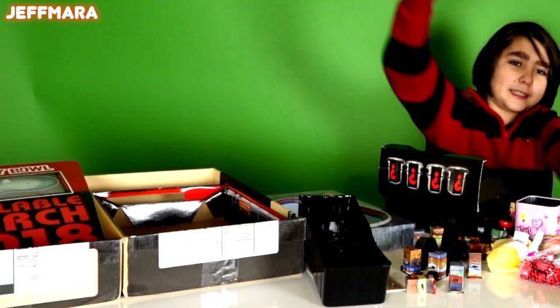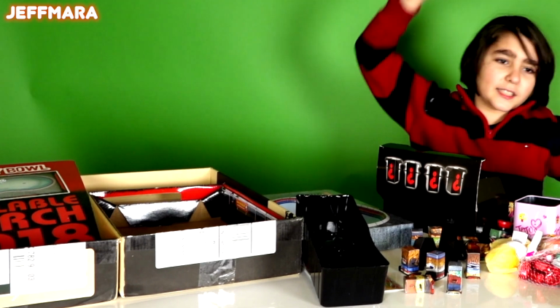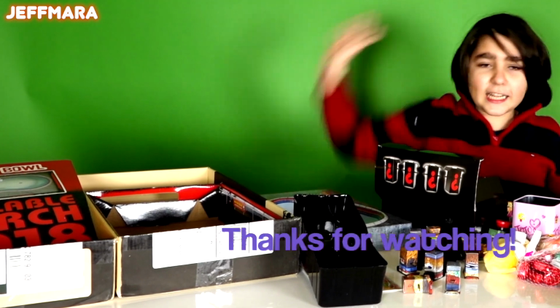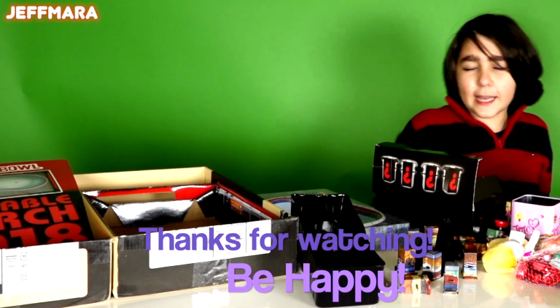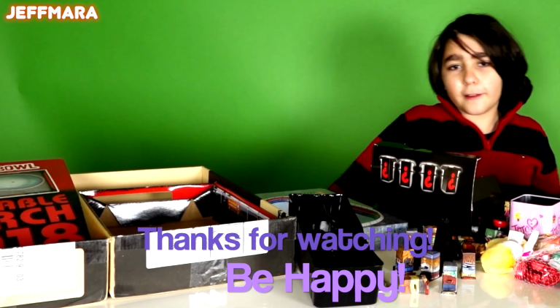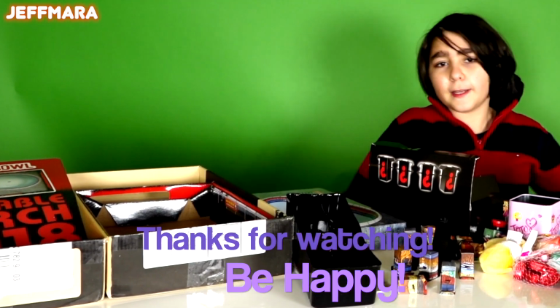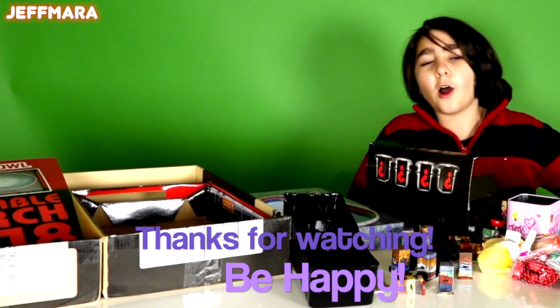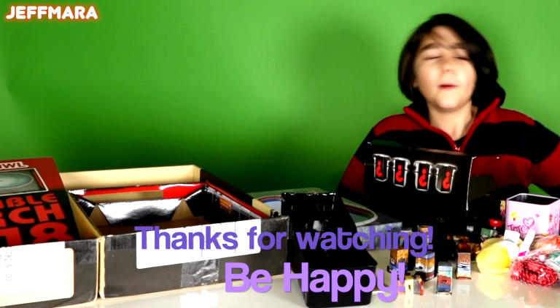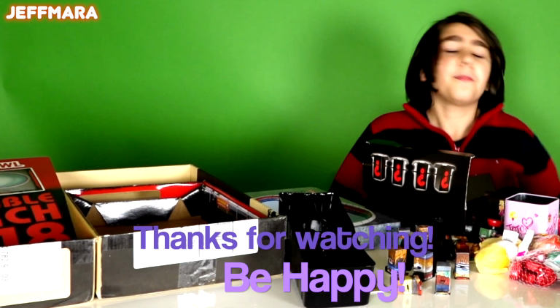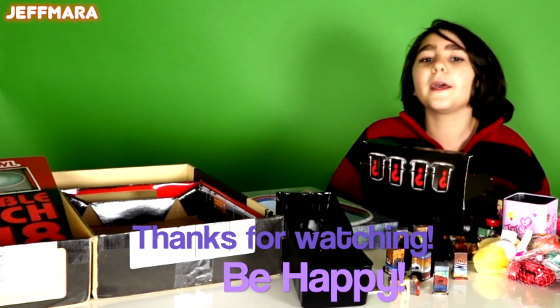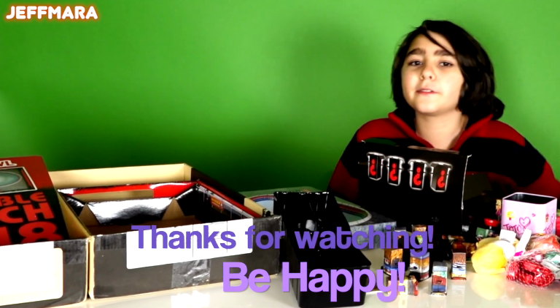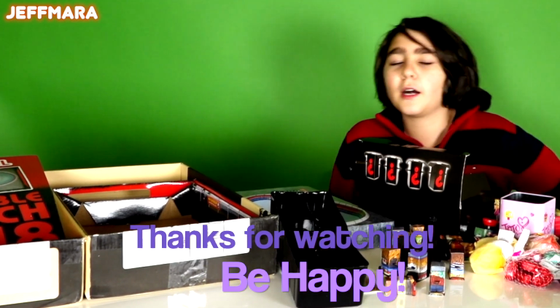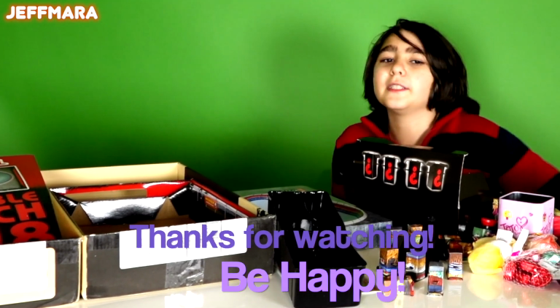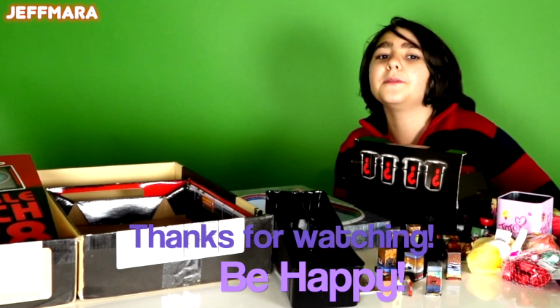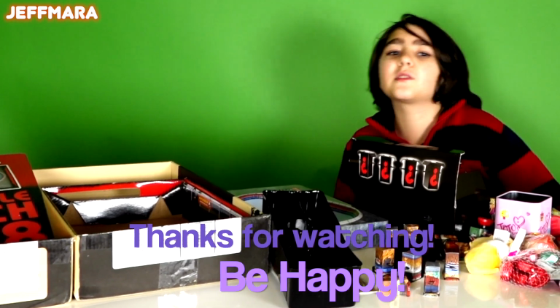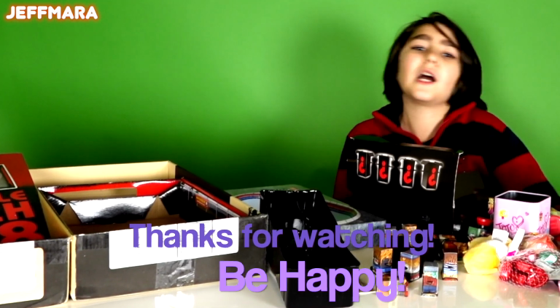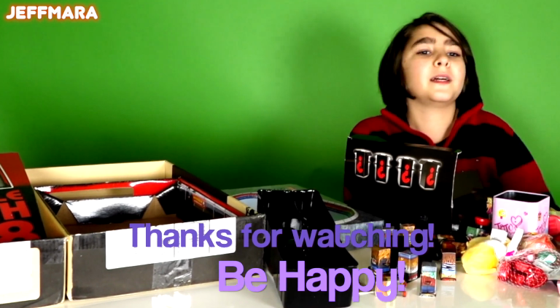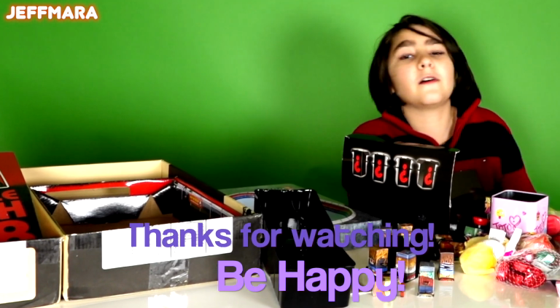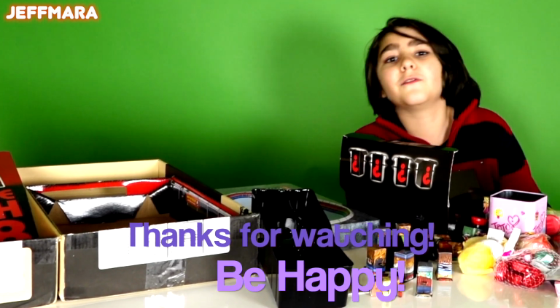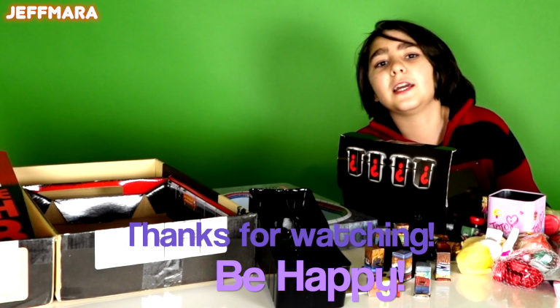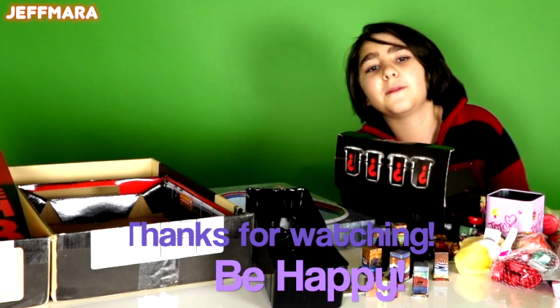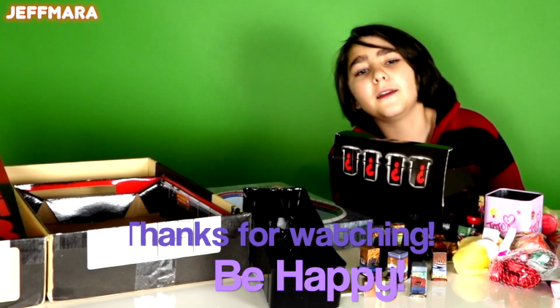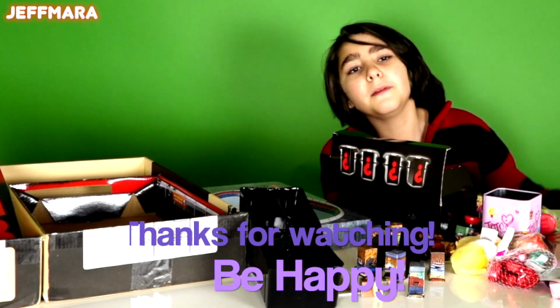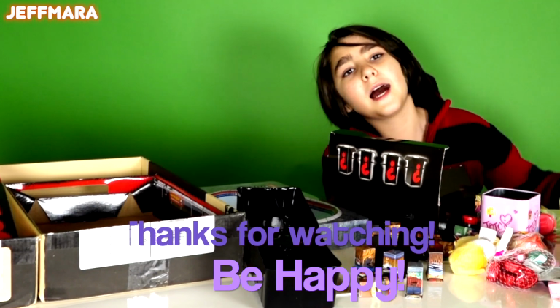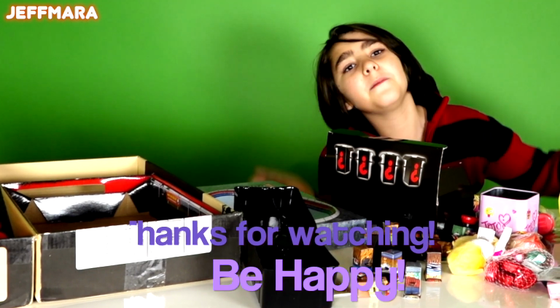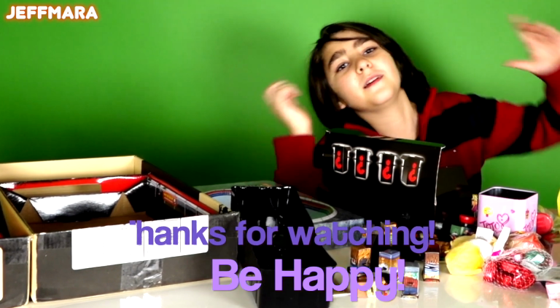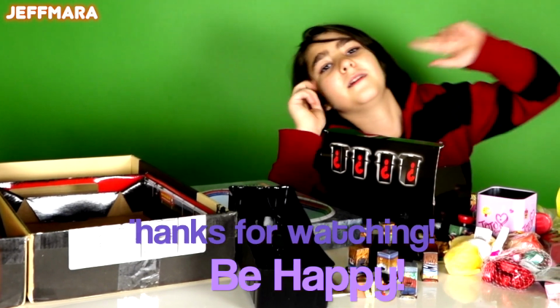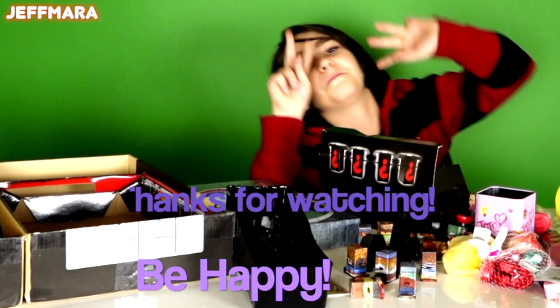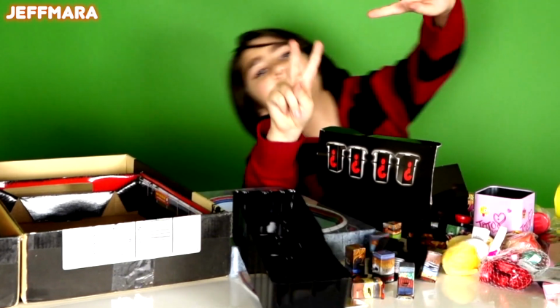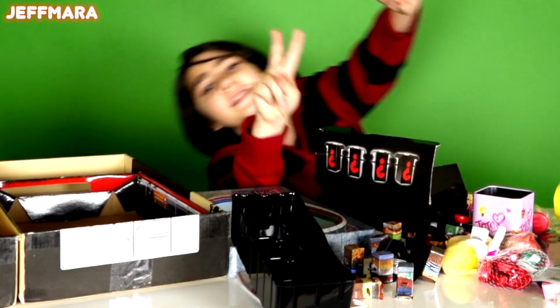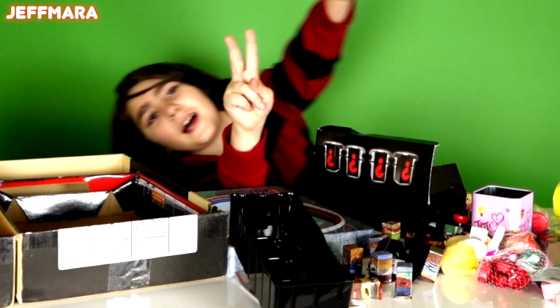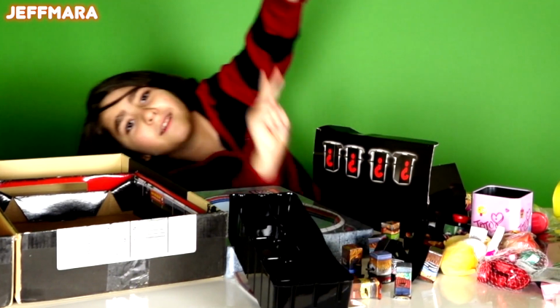Well, I hope you enjoyed this video. Thanks for watching. Please subscribe and hit that notification button. Be happy. Peace out.